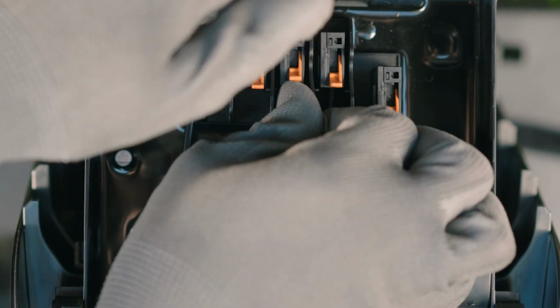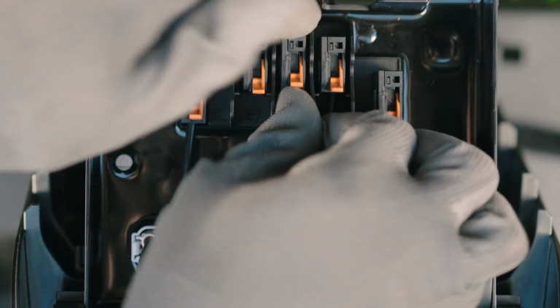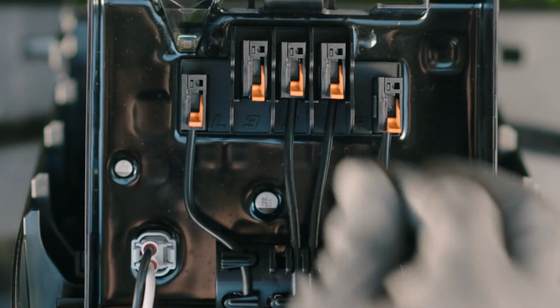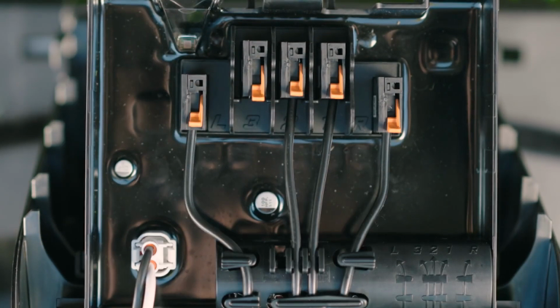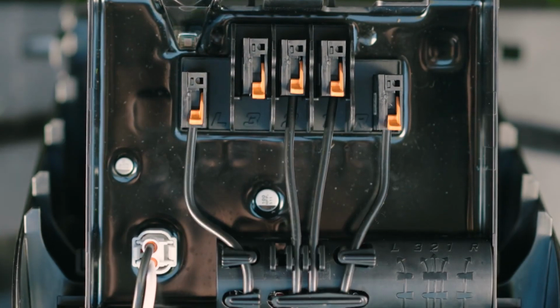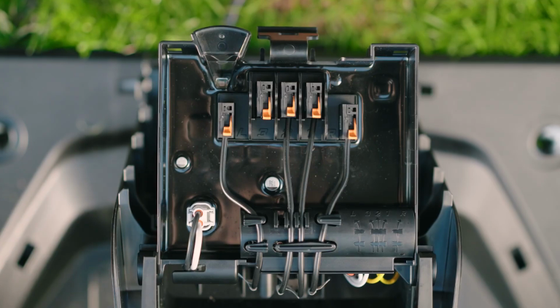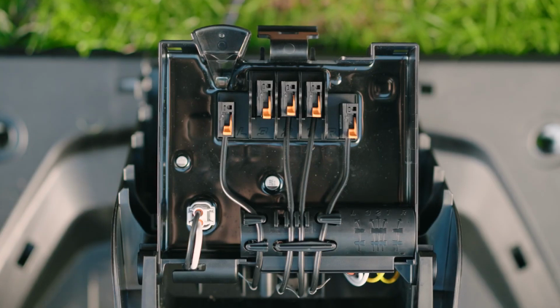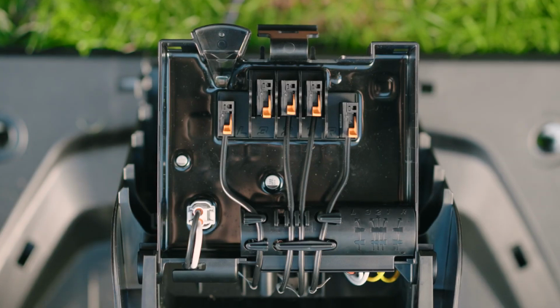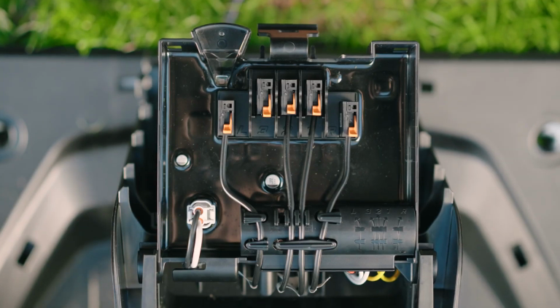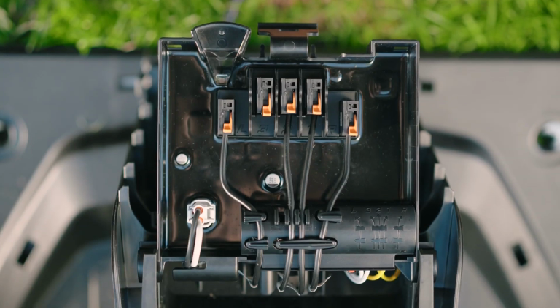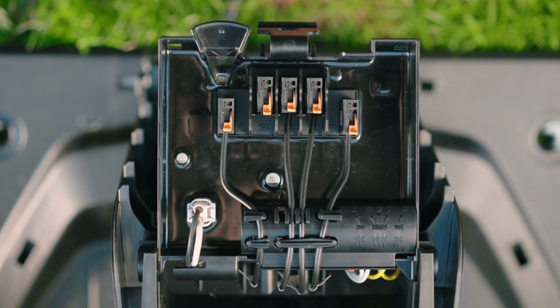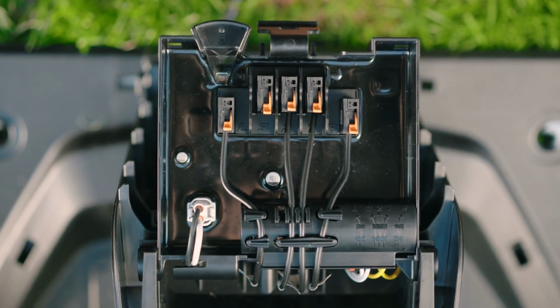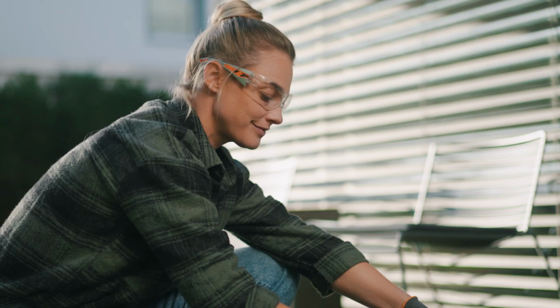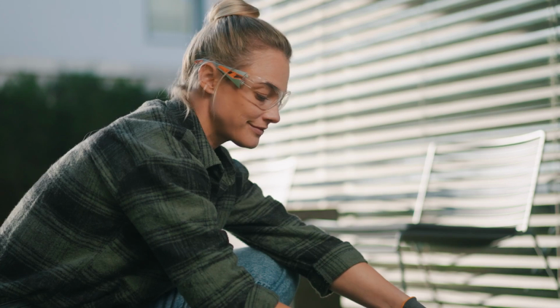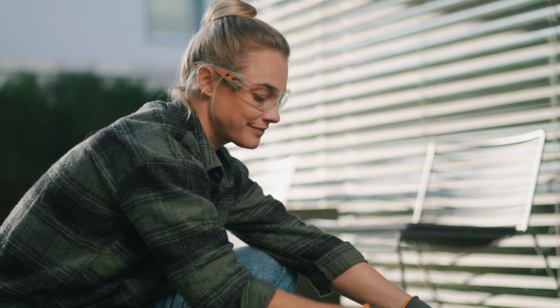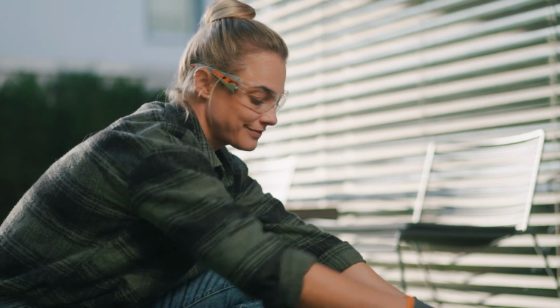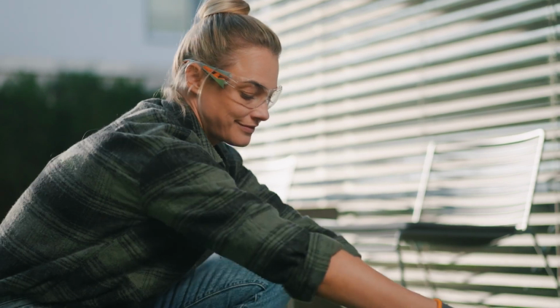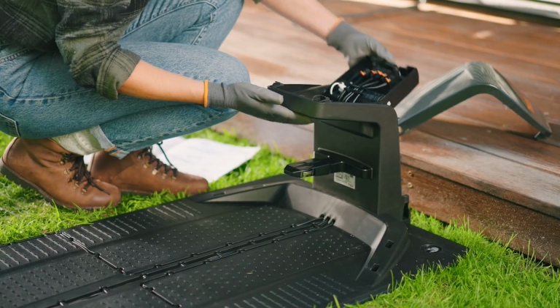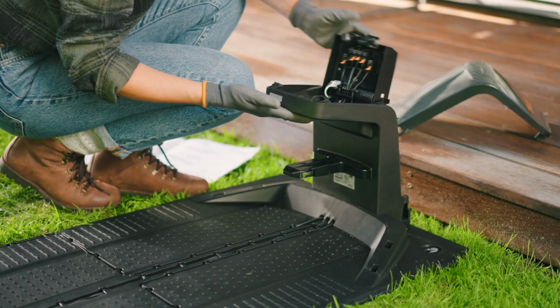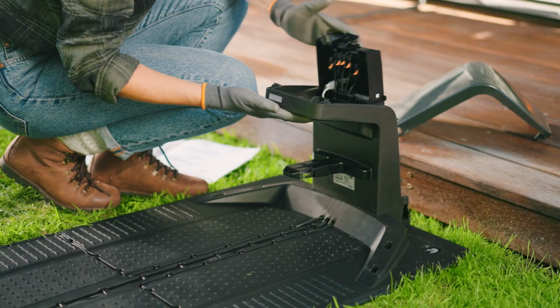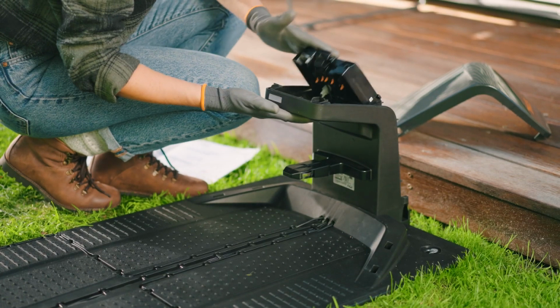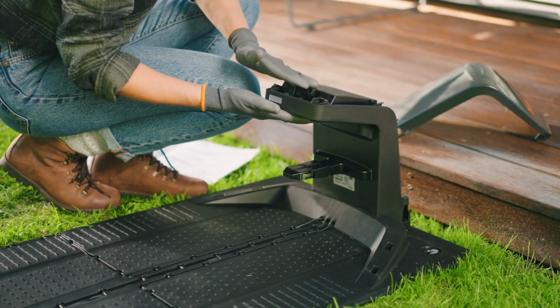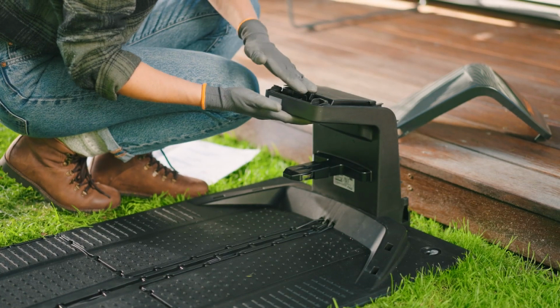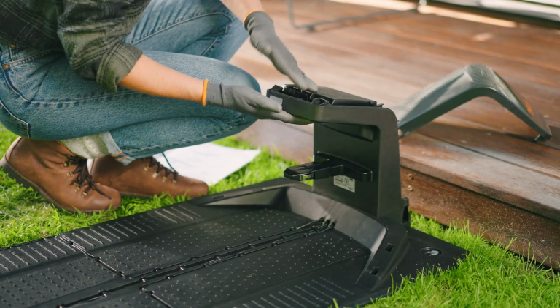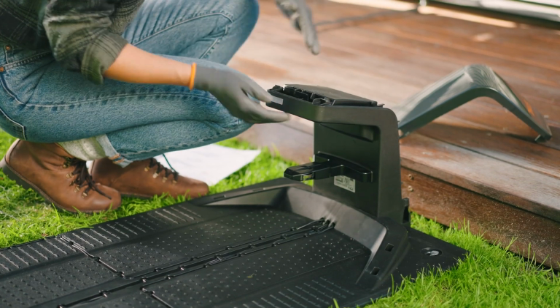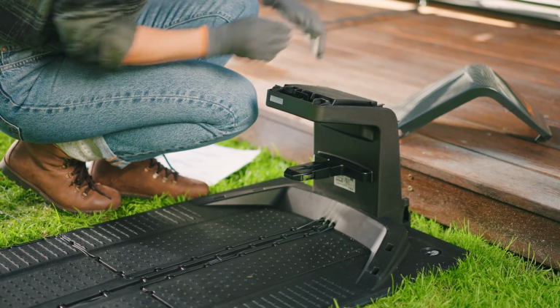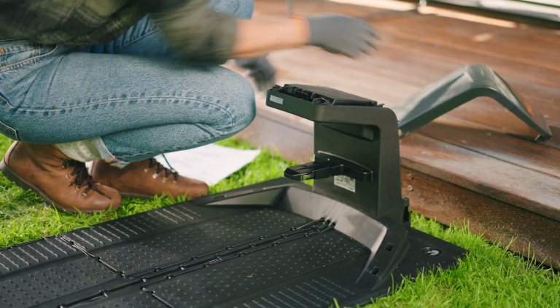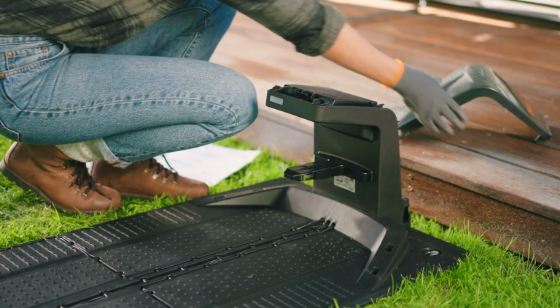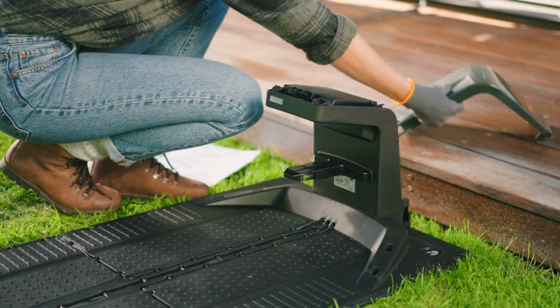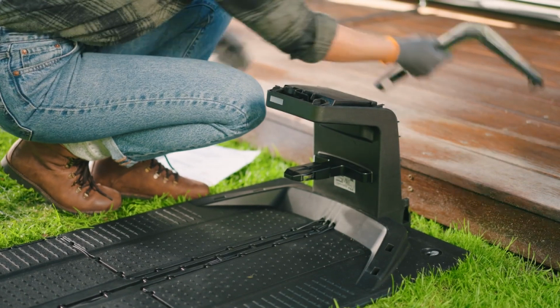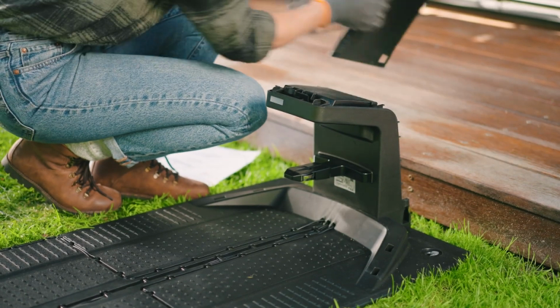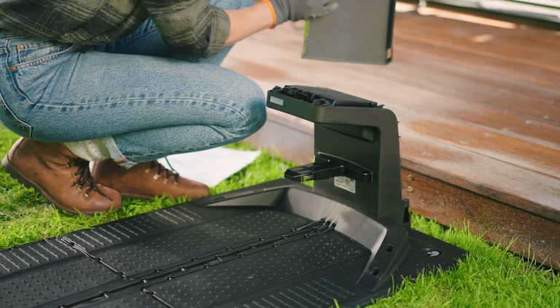Then close the cover and replace the hood until it audibly and noticeably snaps into place.